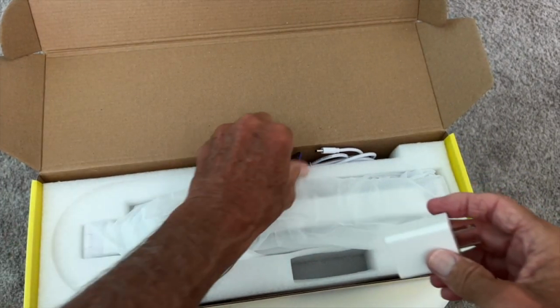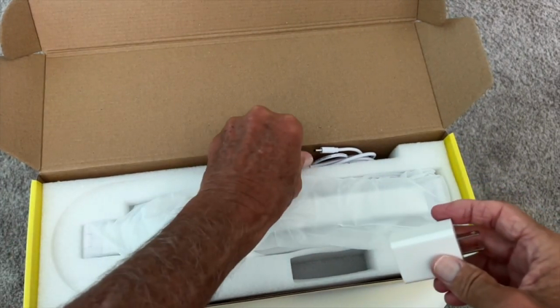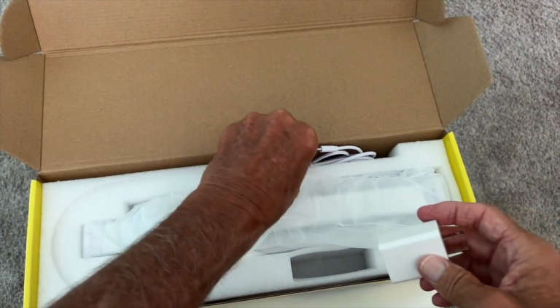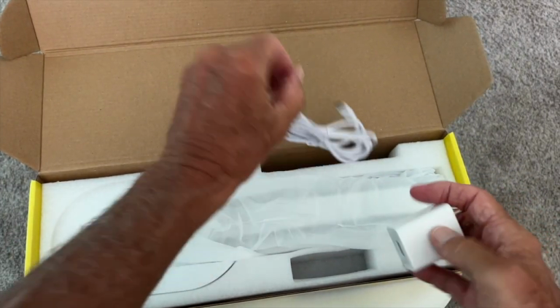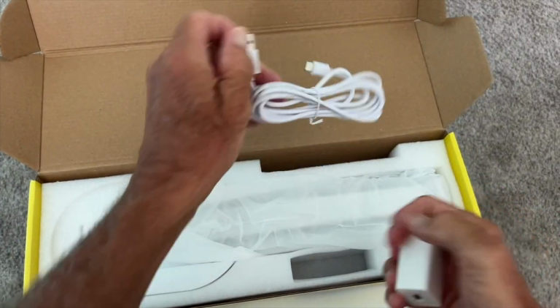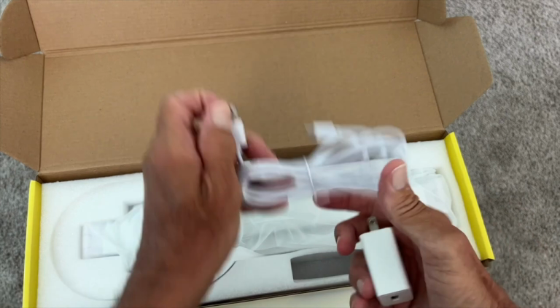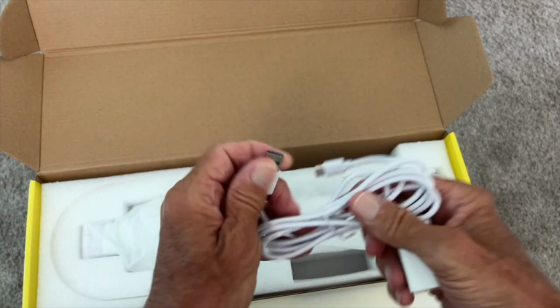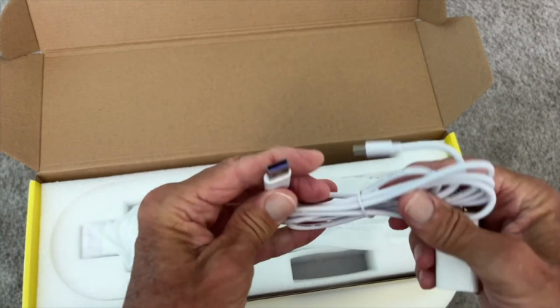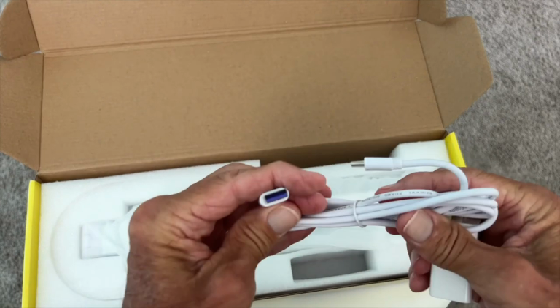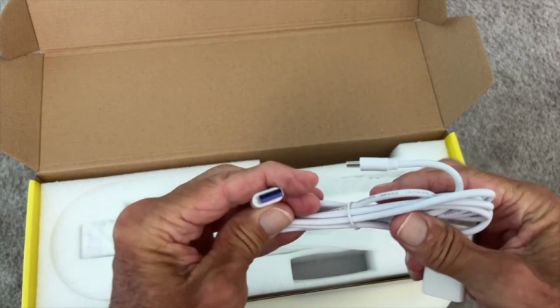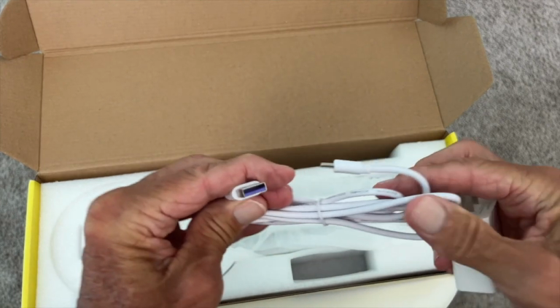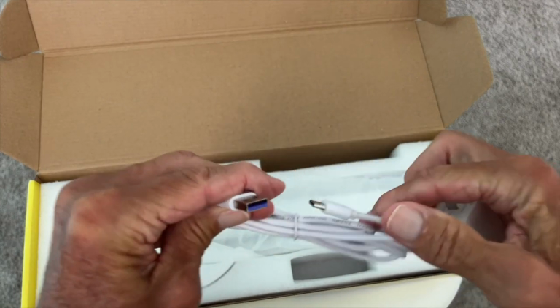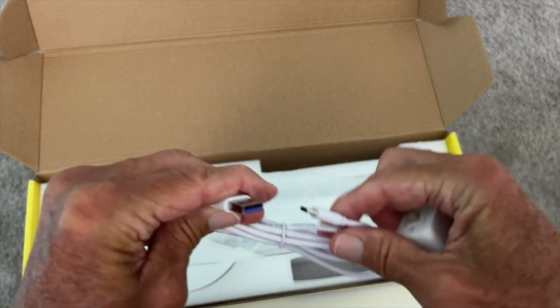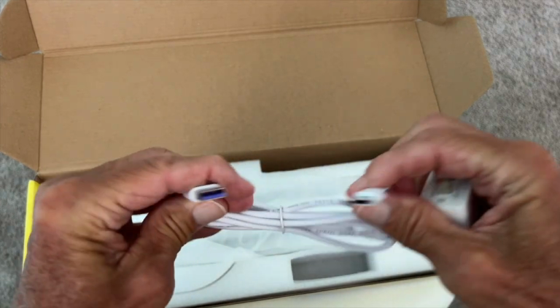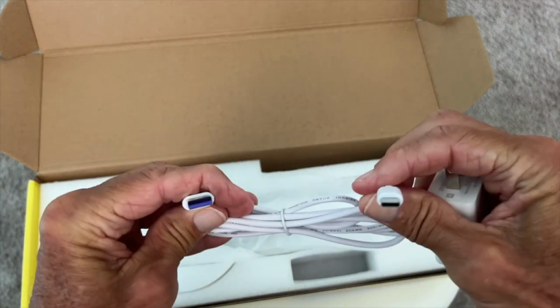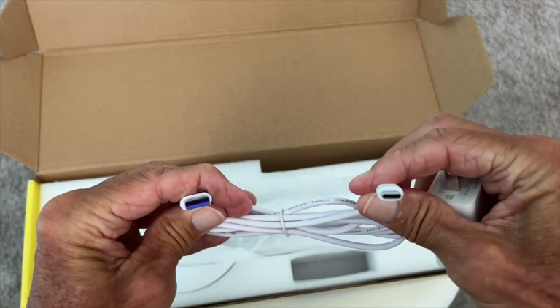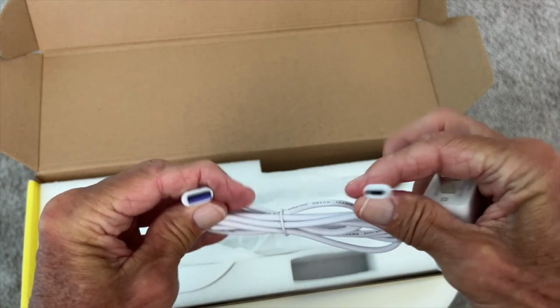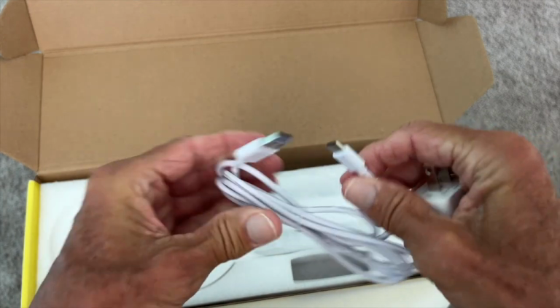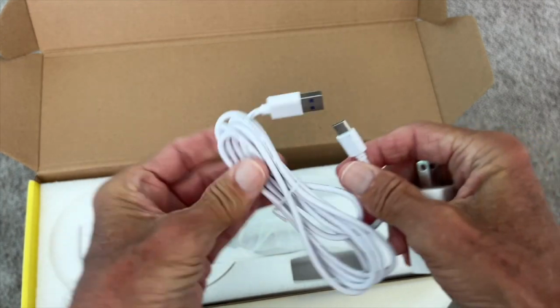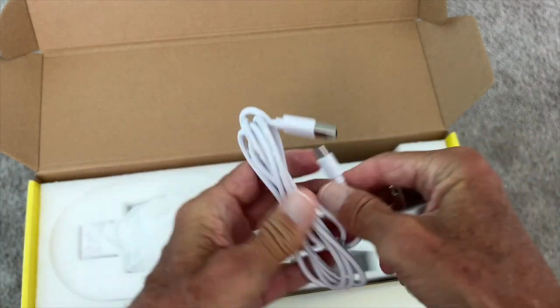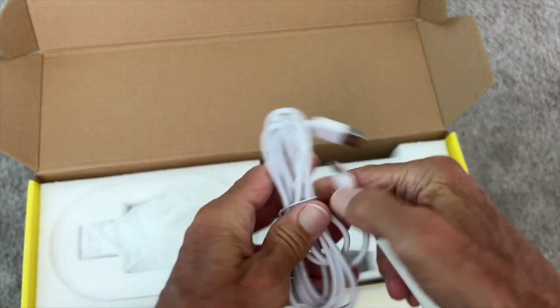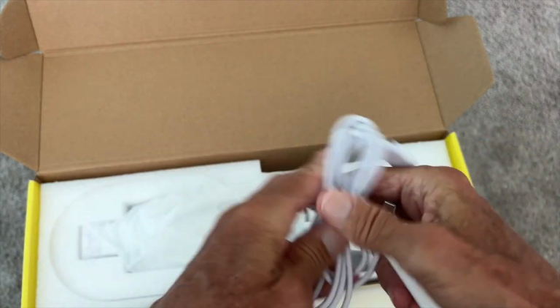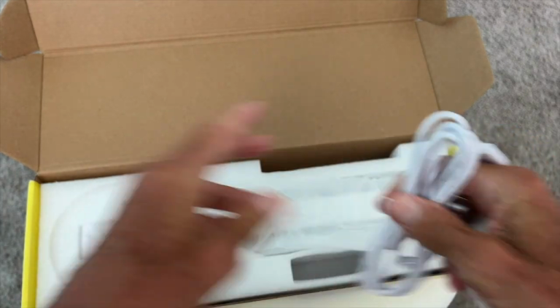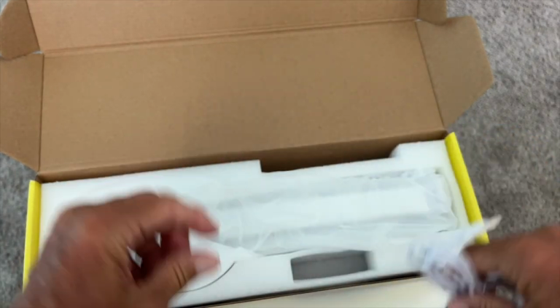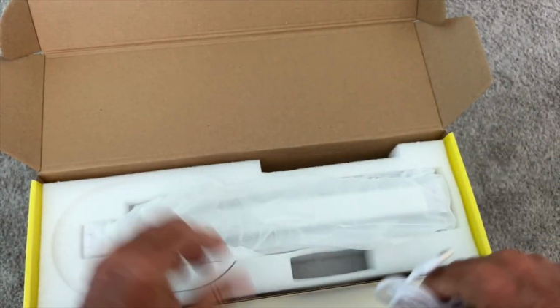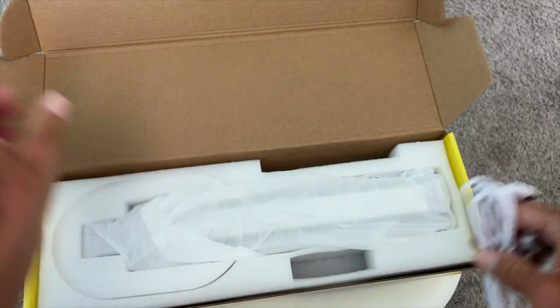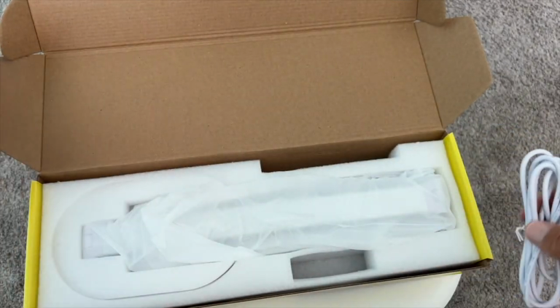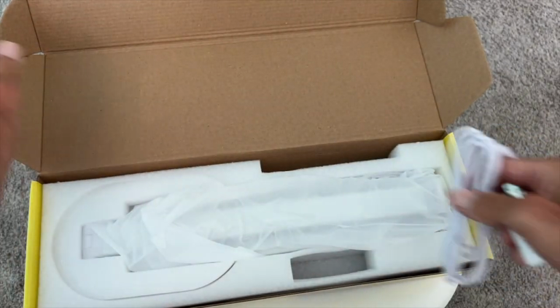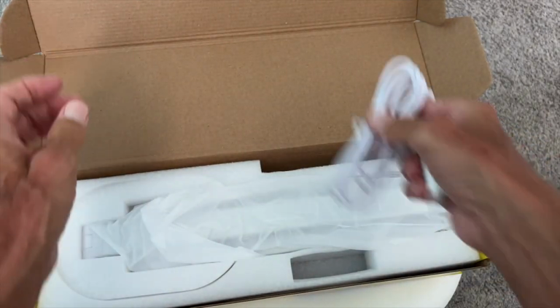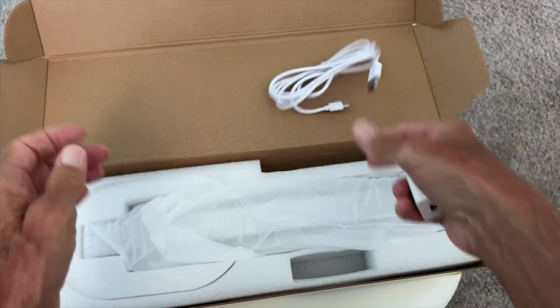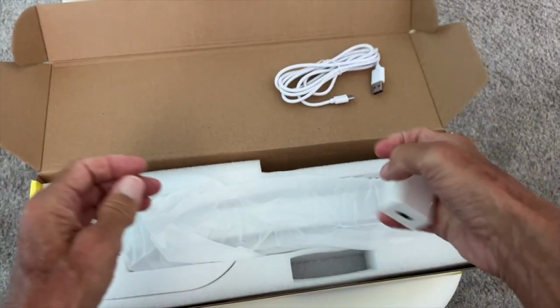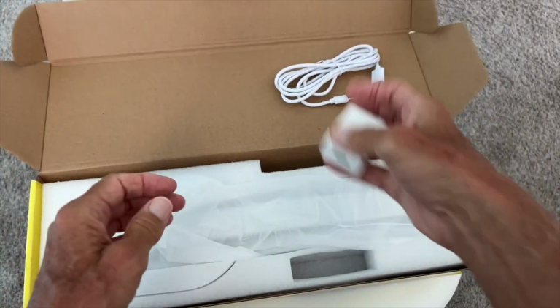It looks like you've got a USB to USB-C. Bam, done. Let's set those over here.